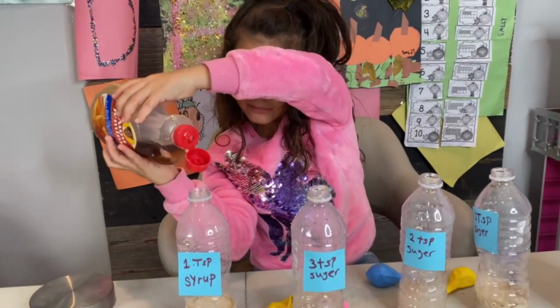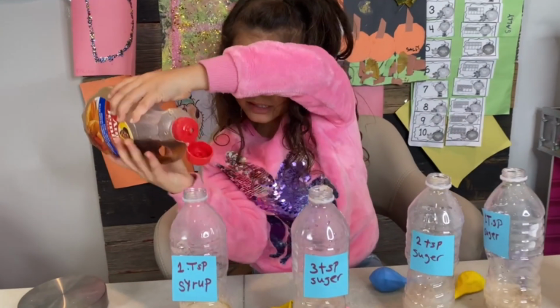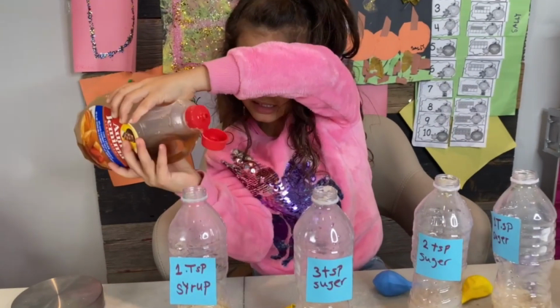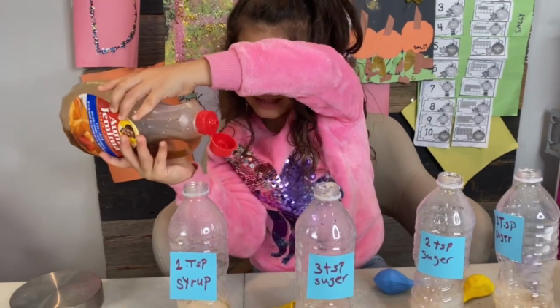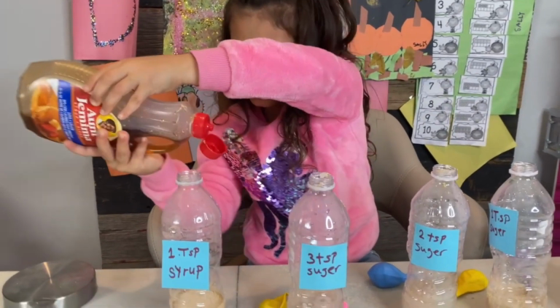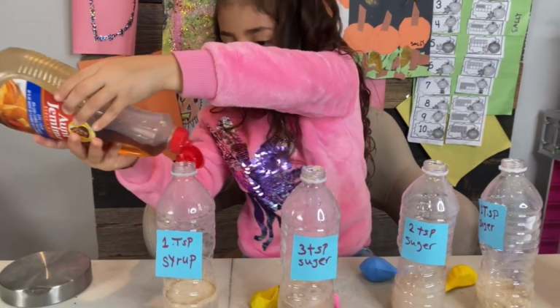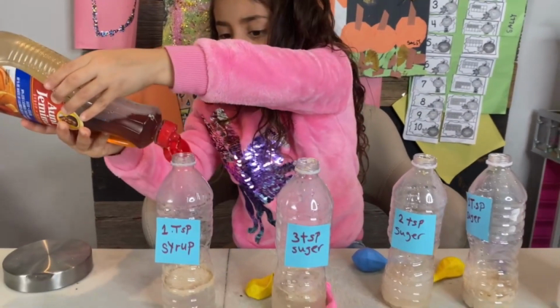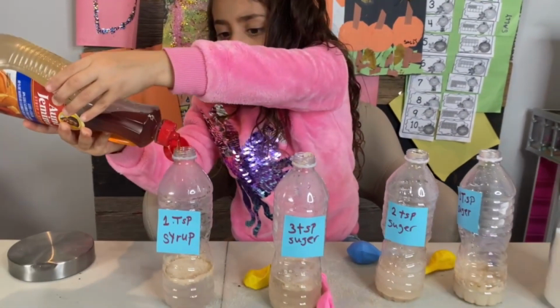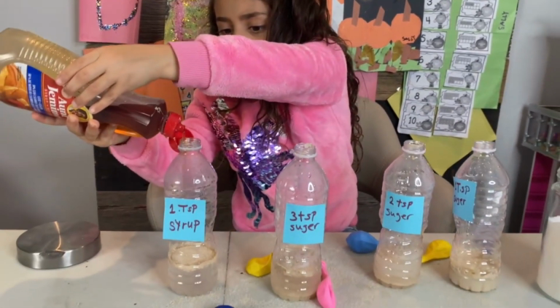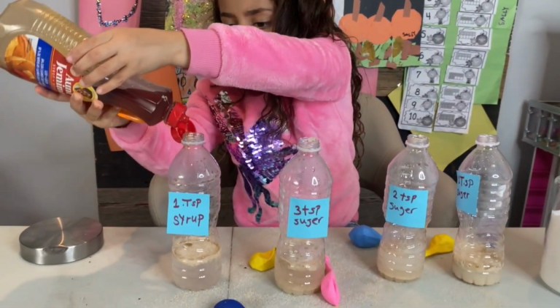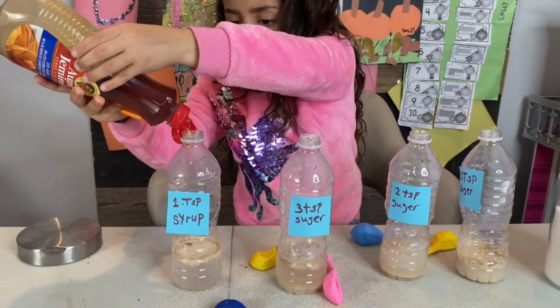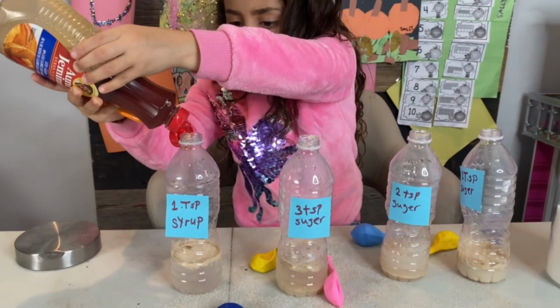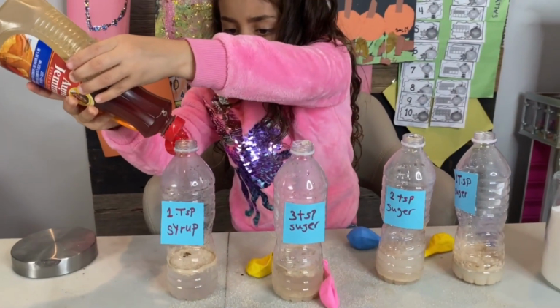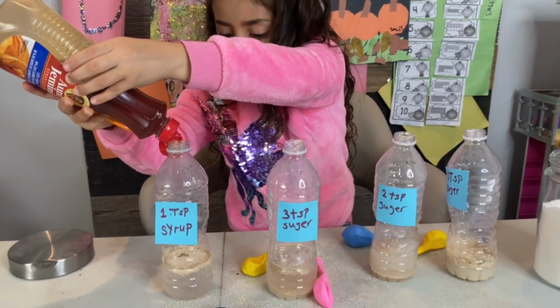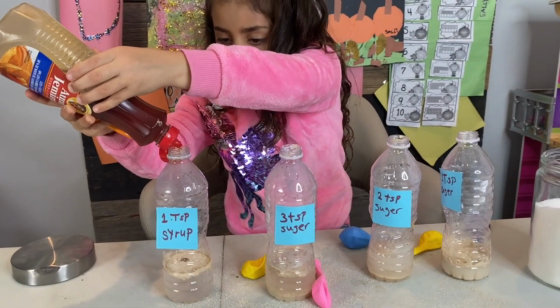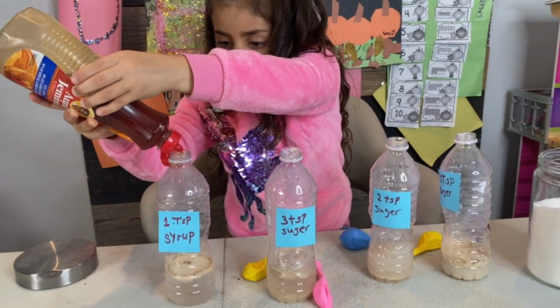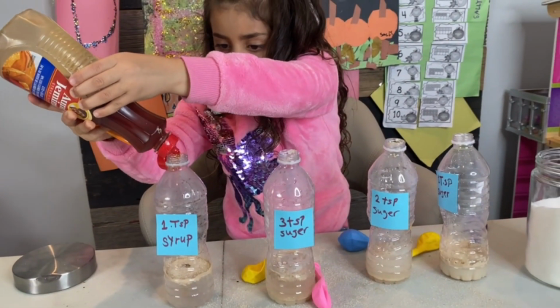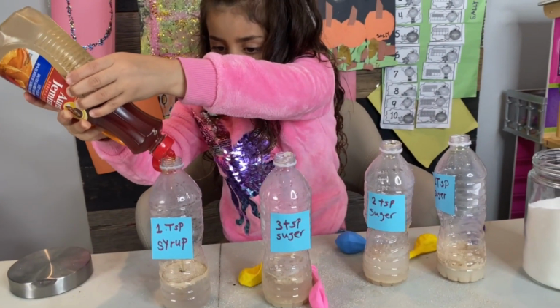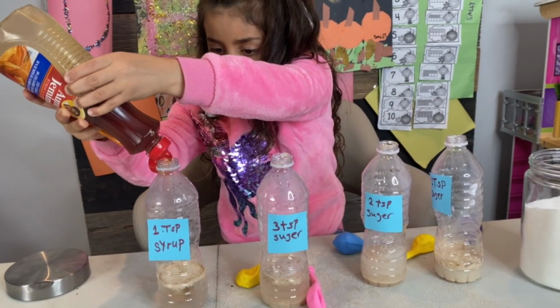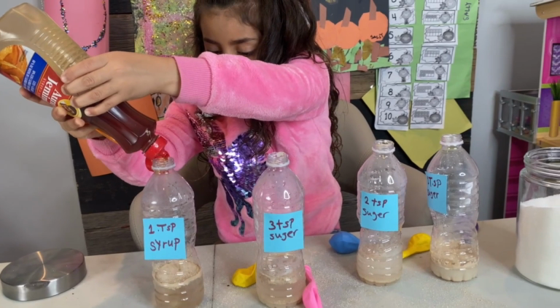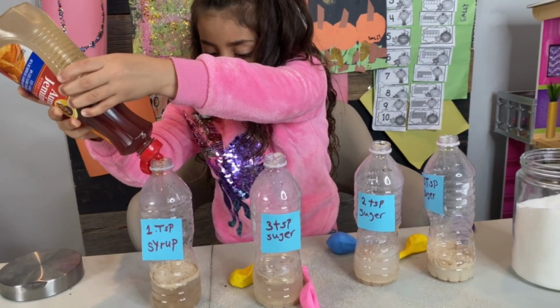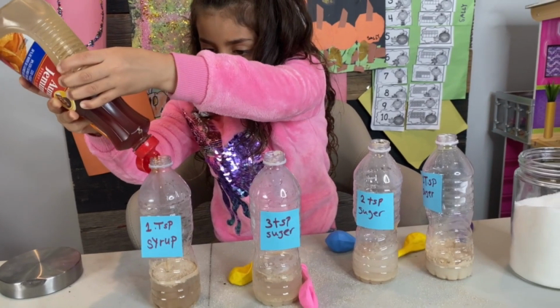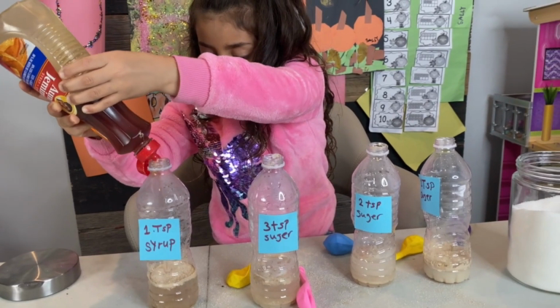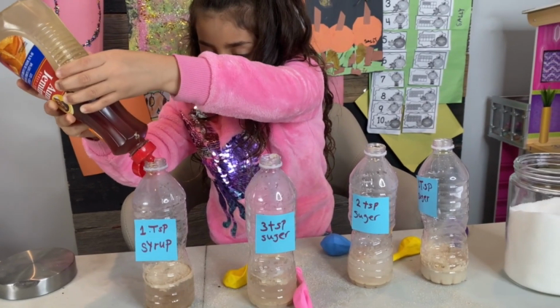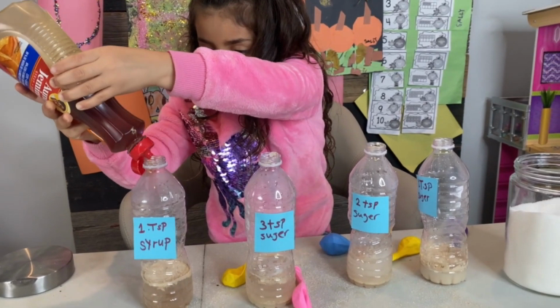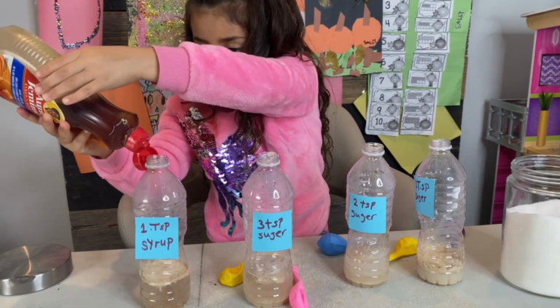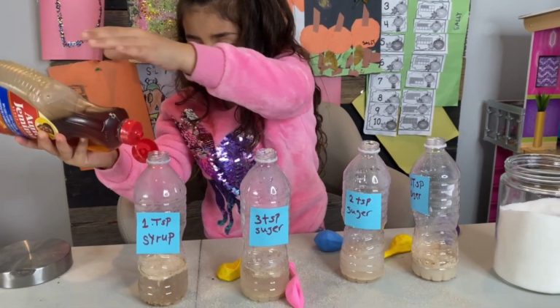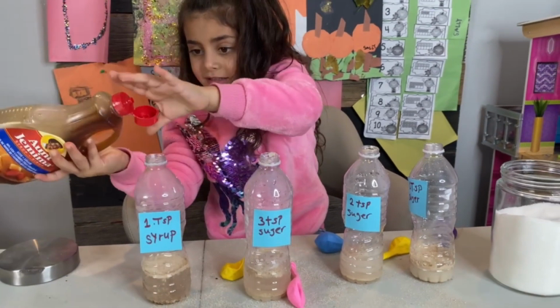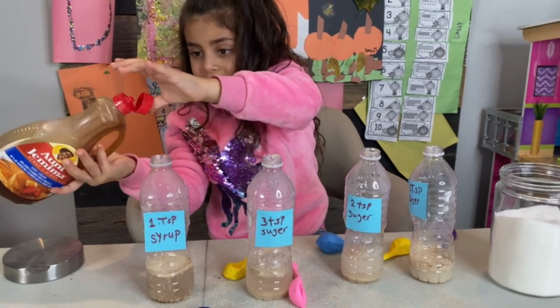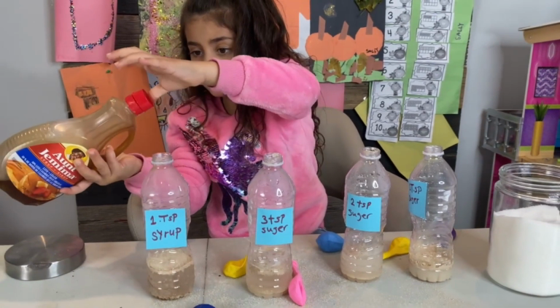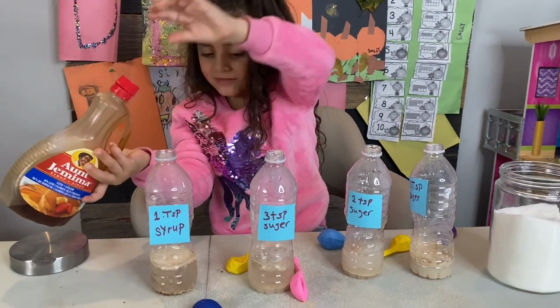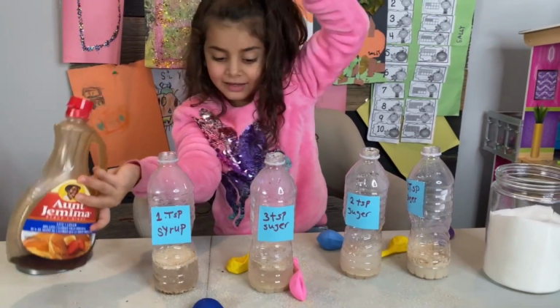It's syrup time! Let's pour the syrup inside. More, more, more. This is it. That's it. Perfect.